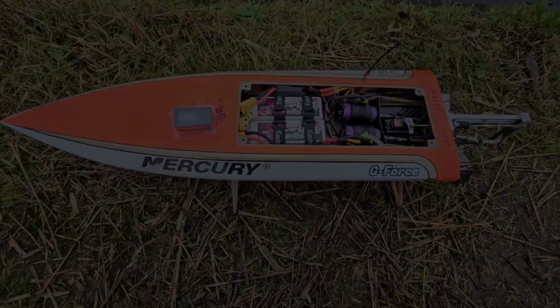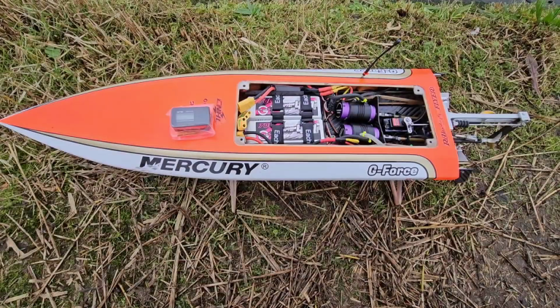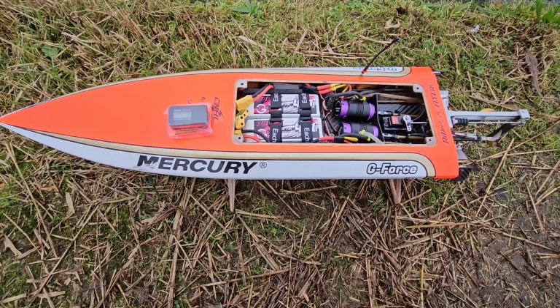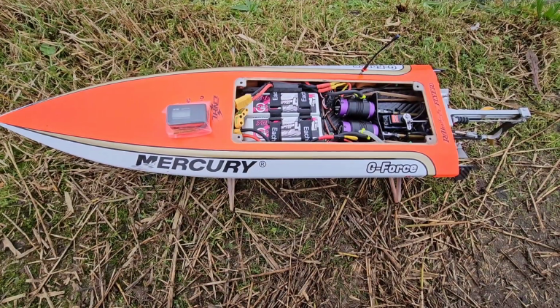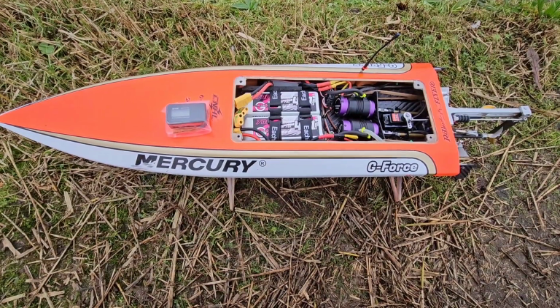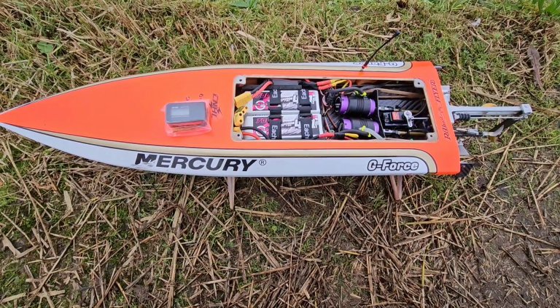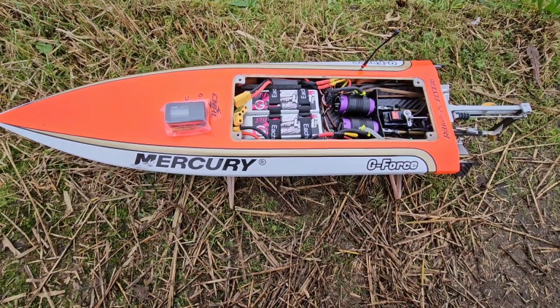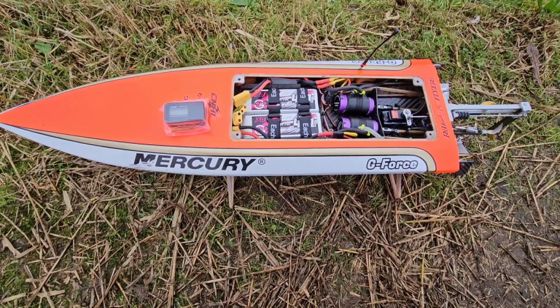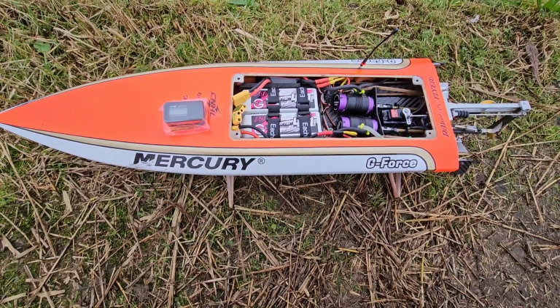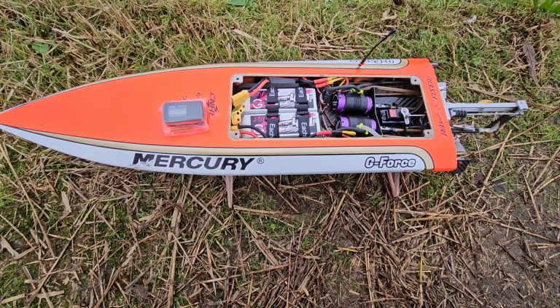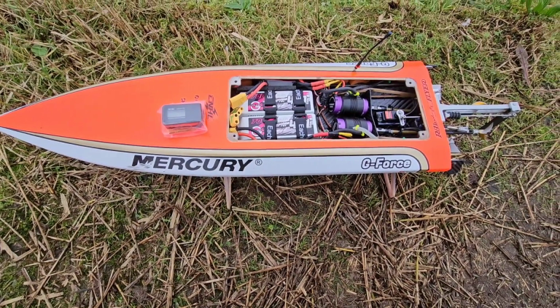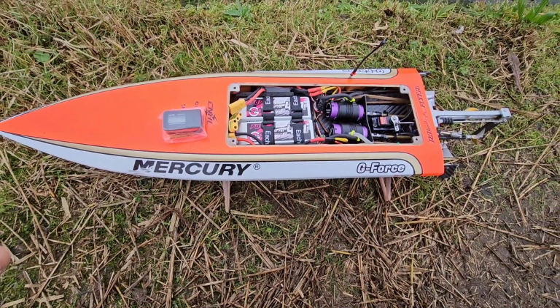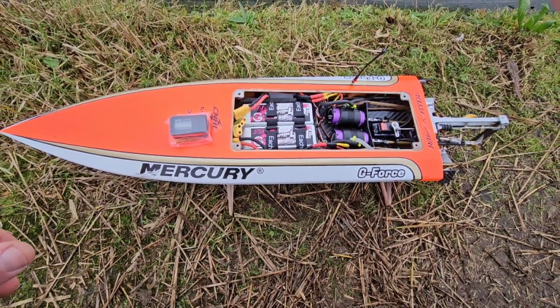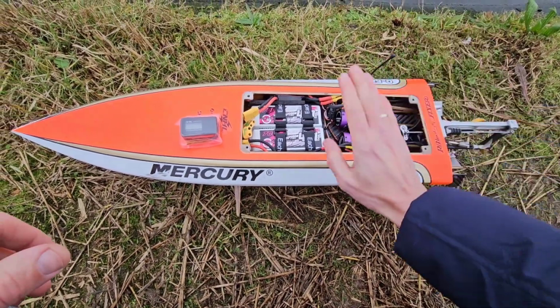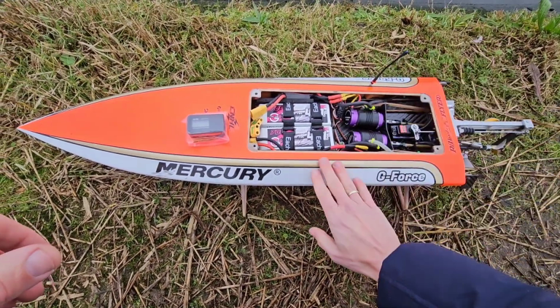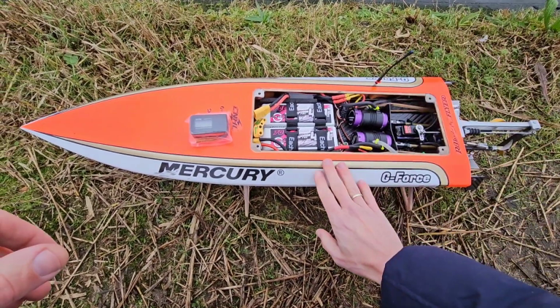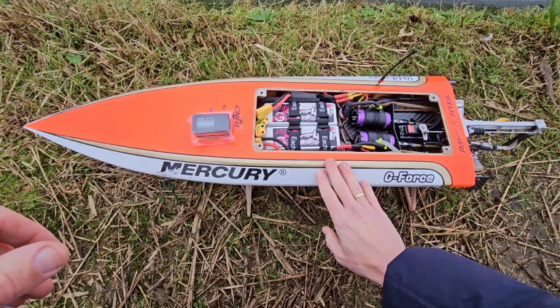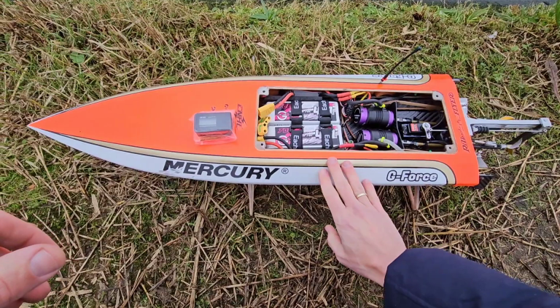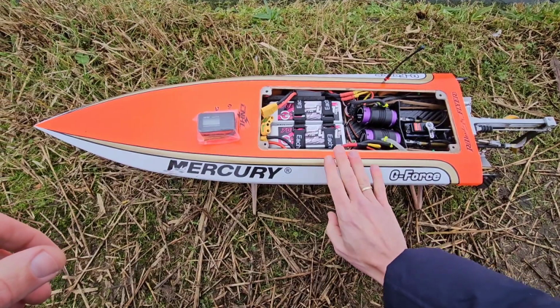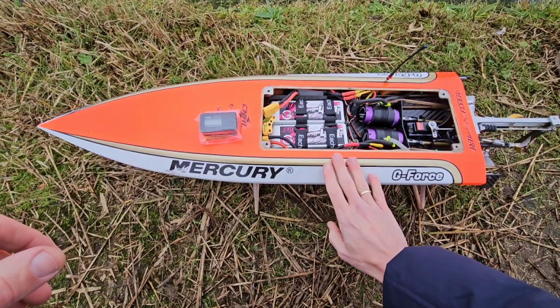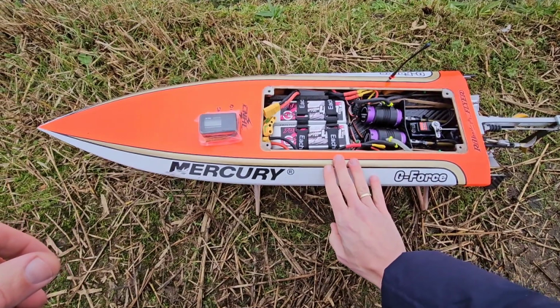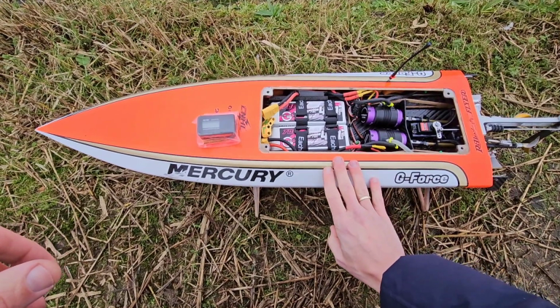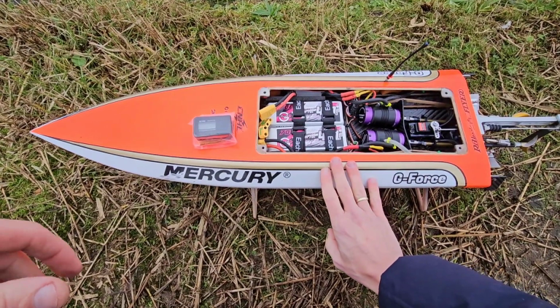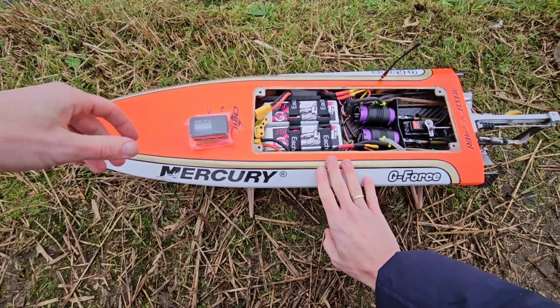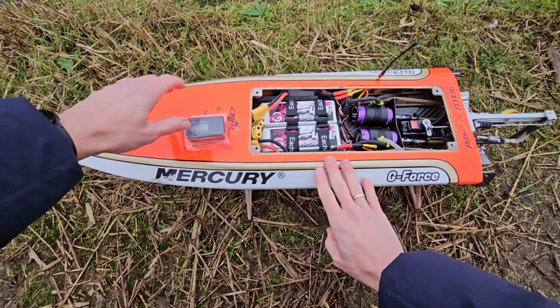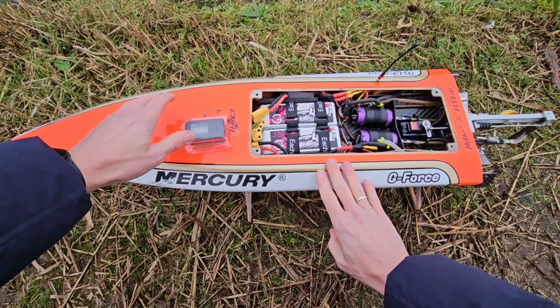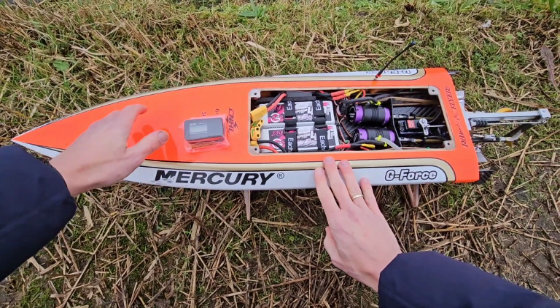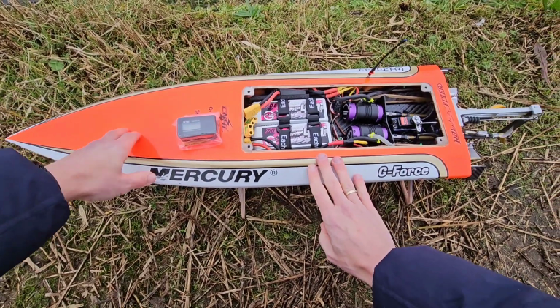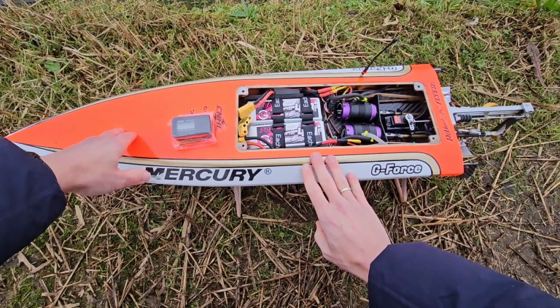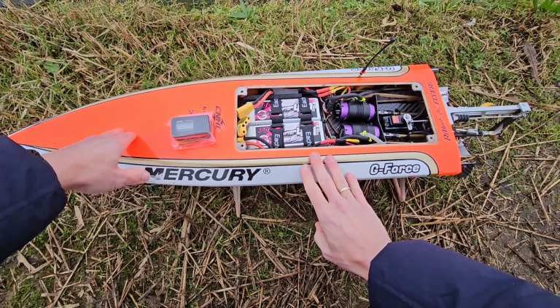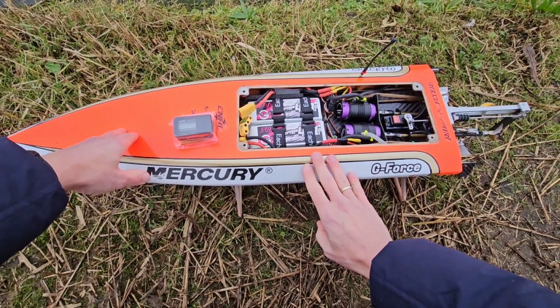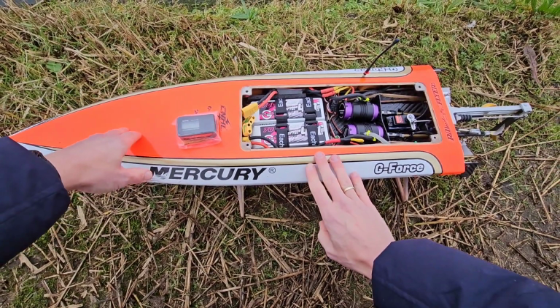Hi guys, it's DJ here from Cozio RC. We got the G-Force Twin Mono at the Pond. We are going to speedrun it today.